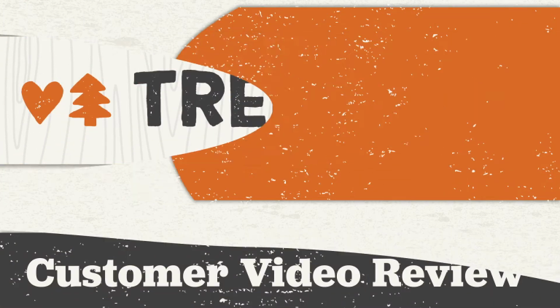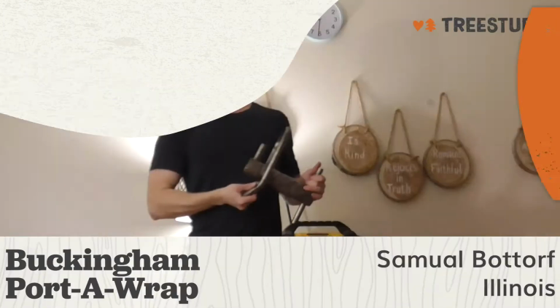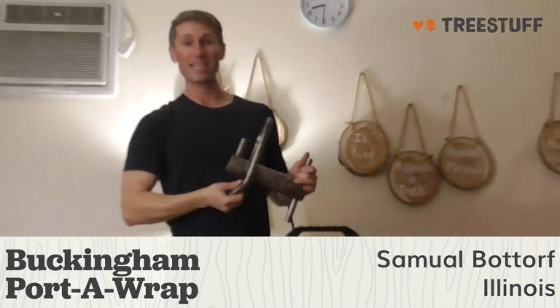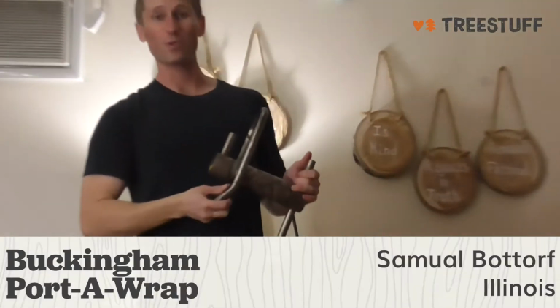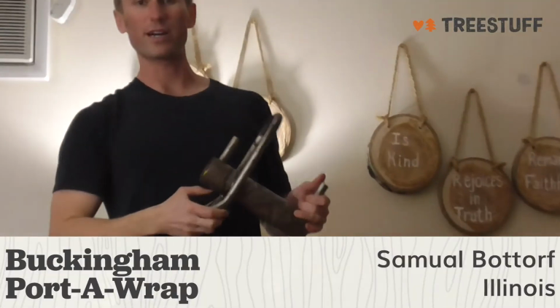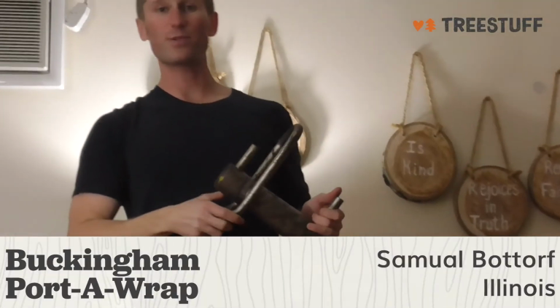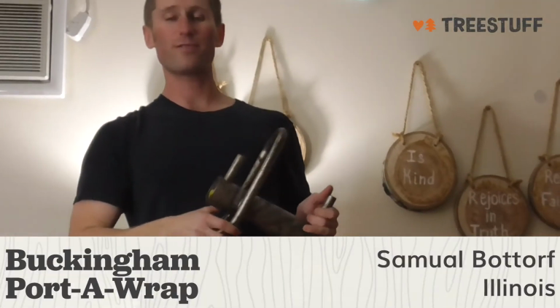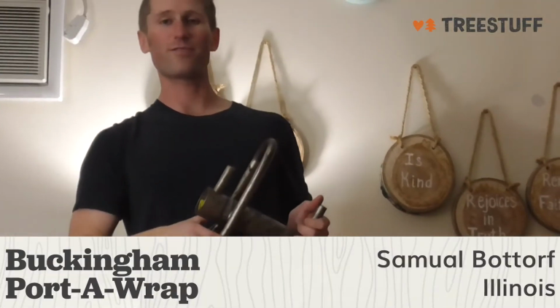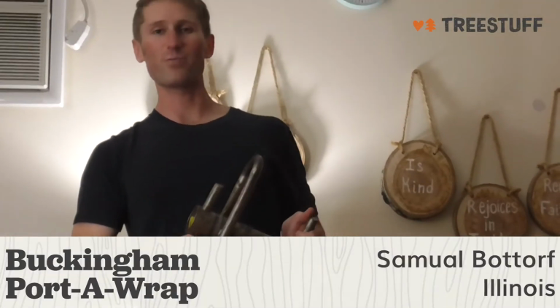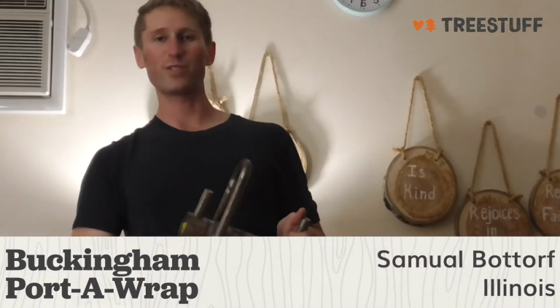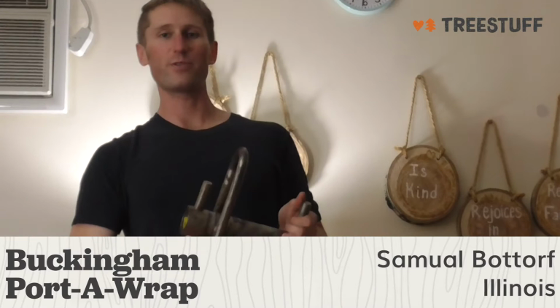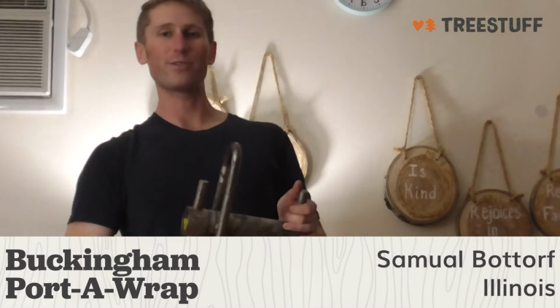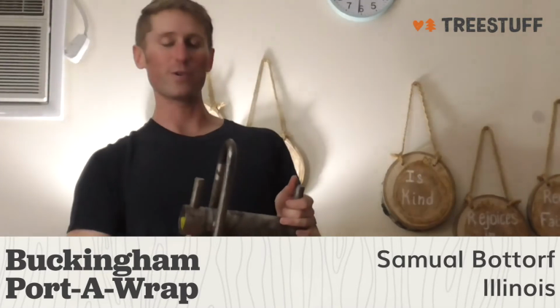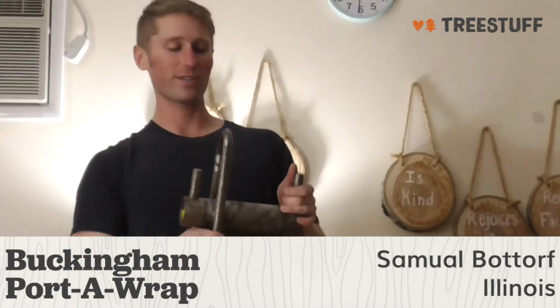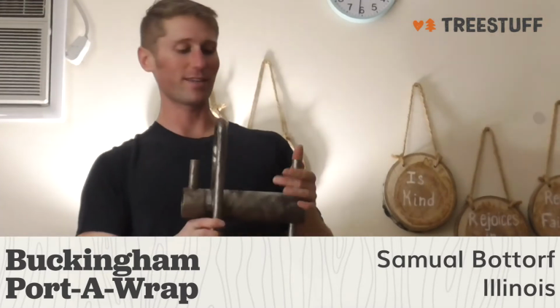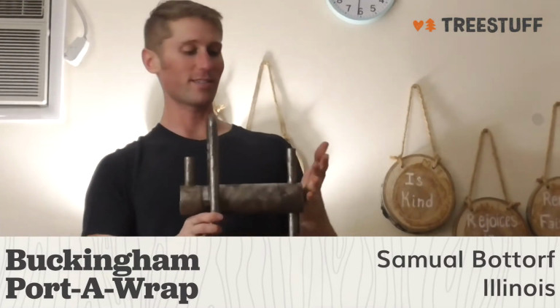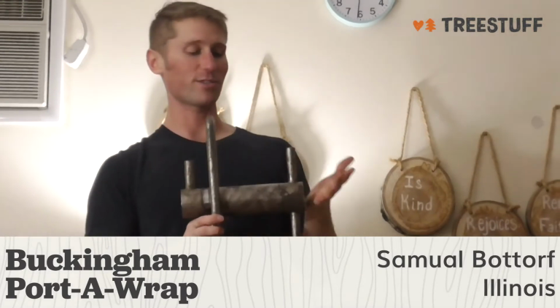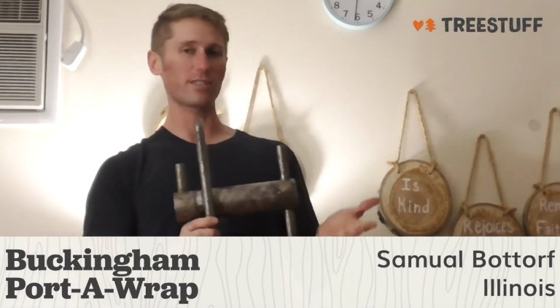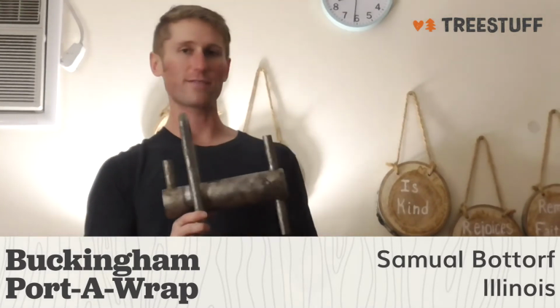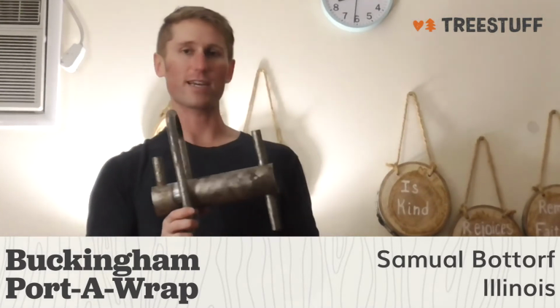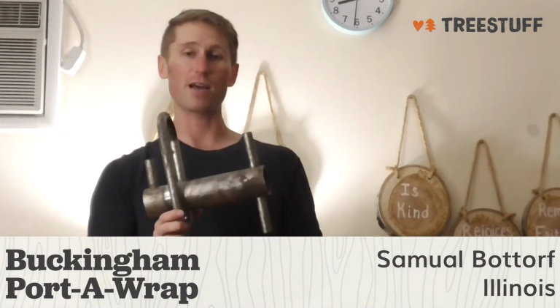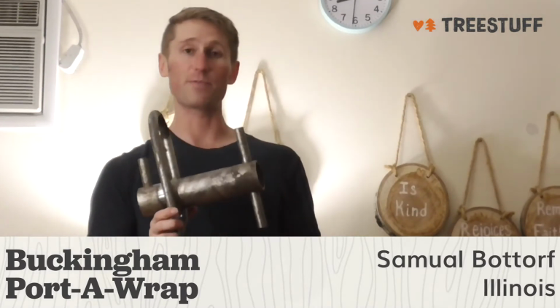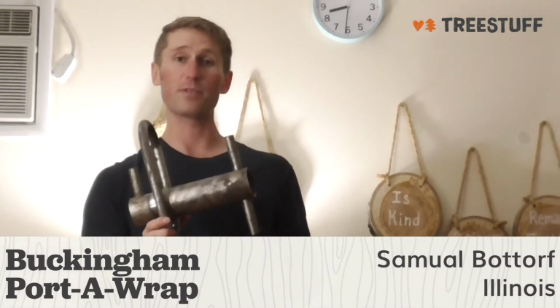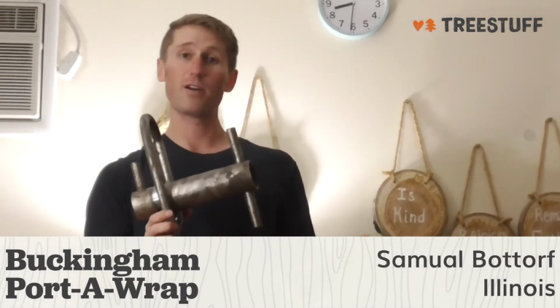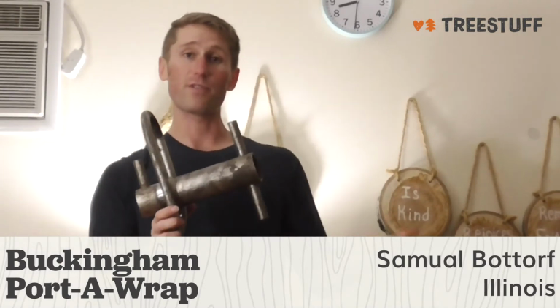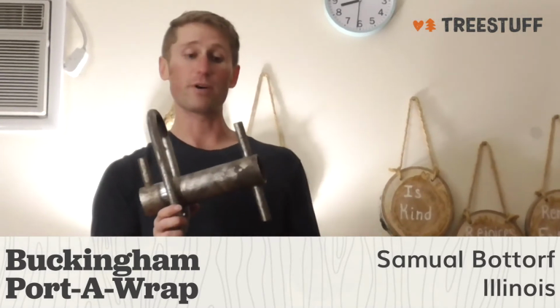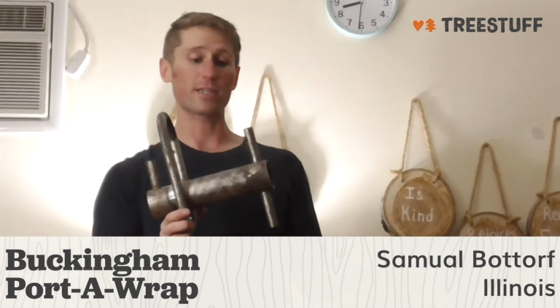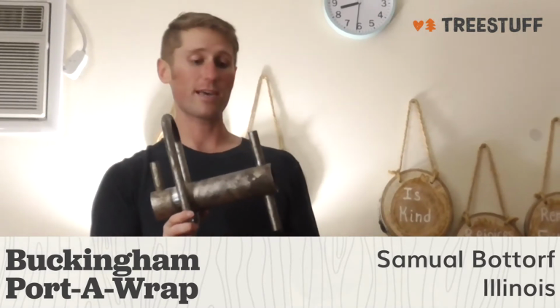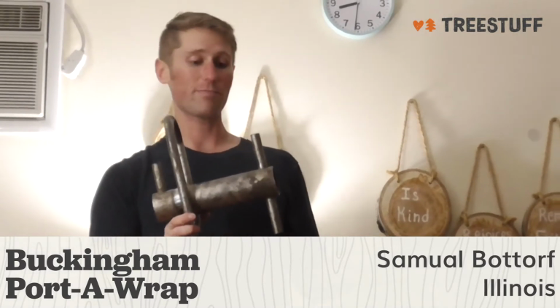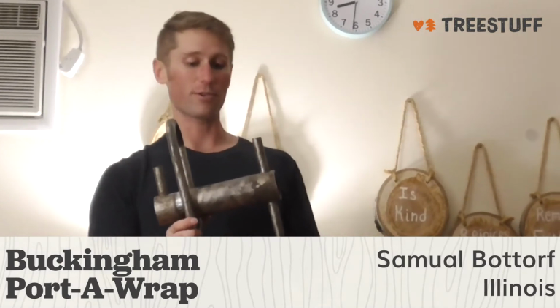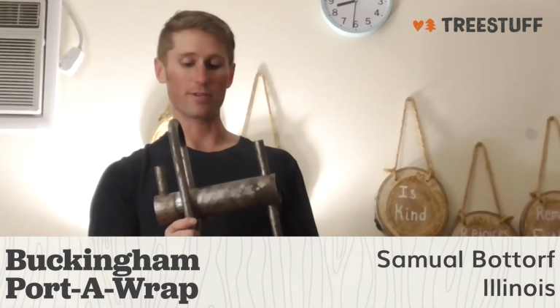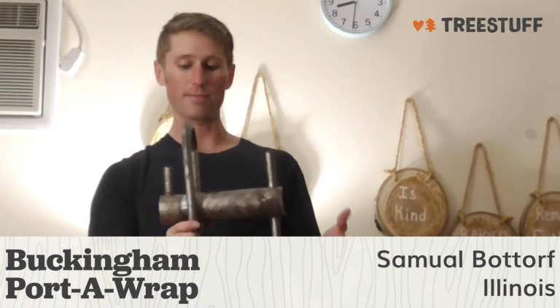I'm Samuel Bator from Bridgeview, Illinois, and this is a TreeStuff.com review for the Buckingham Porter Wrap.